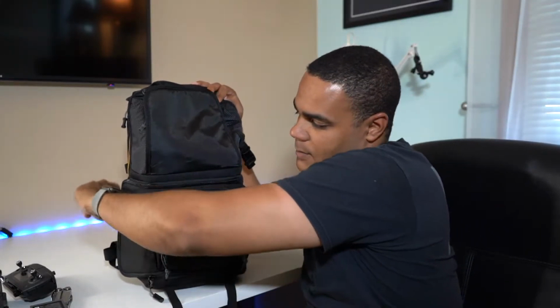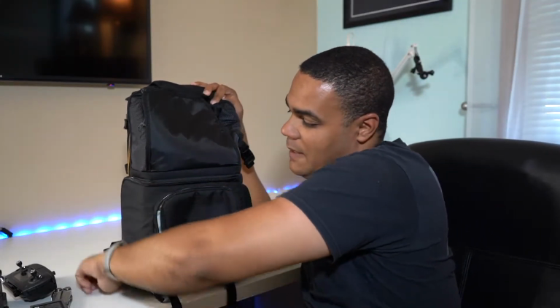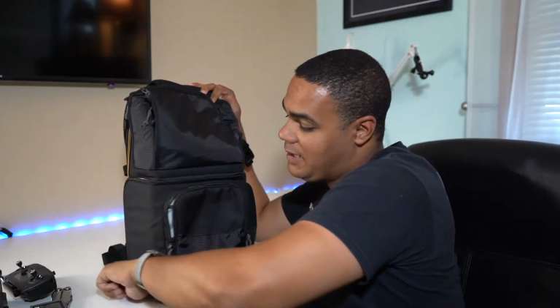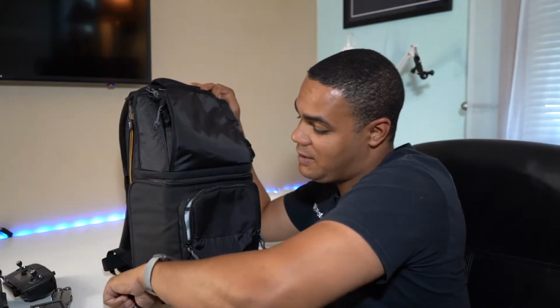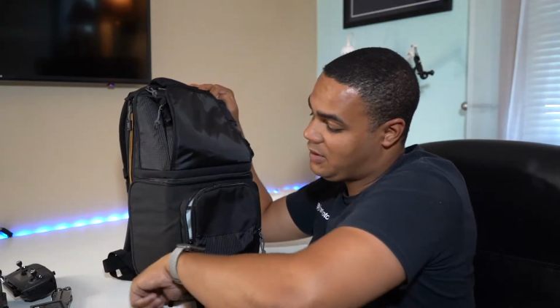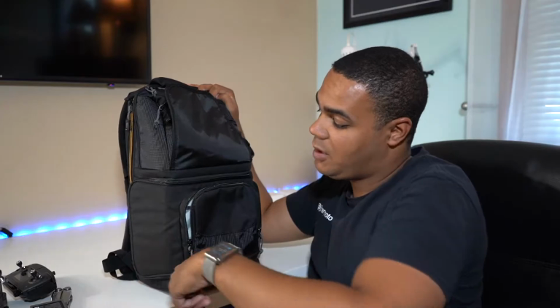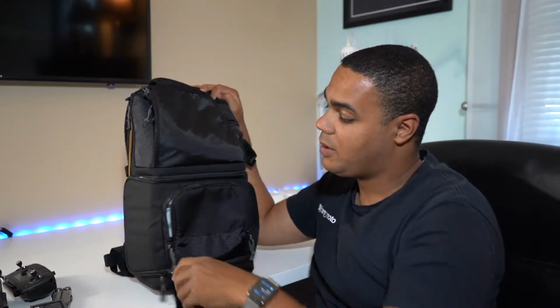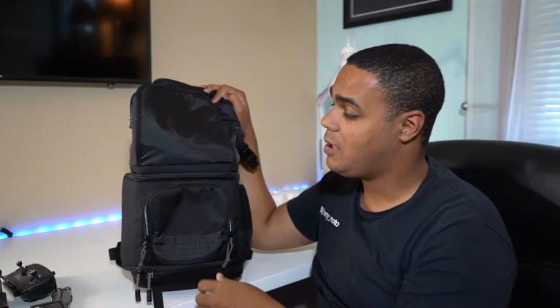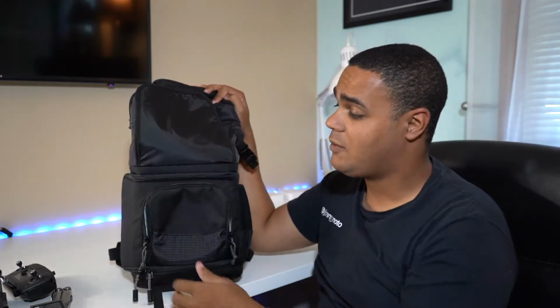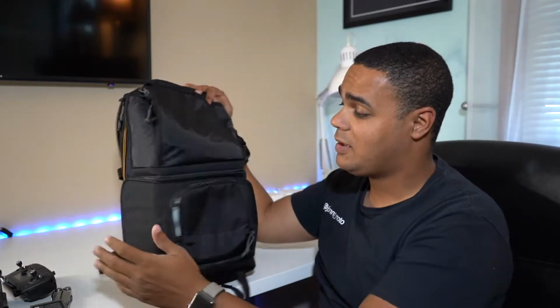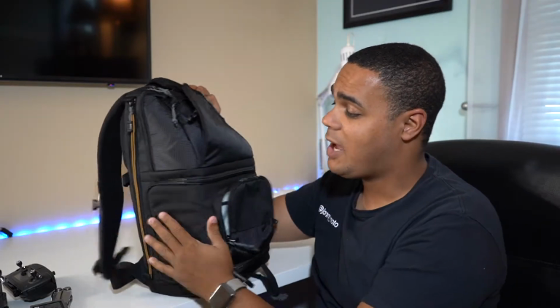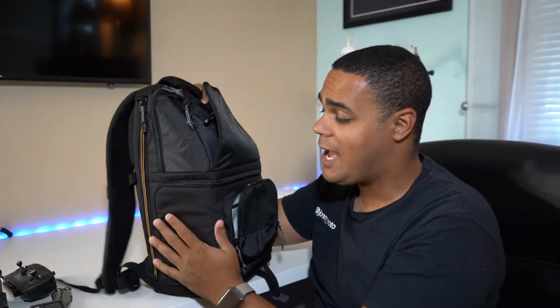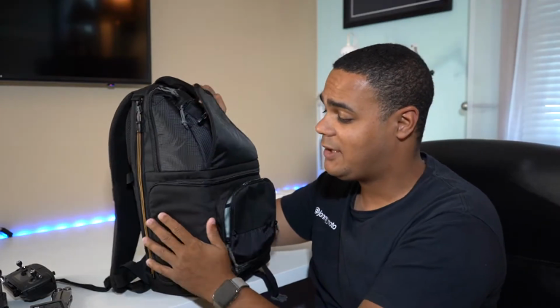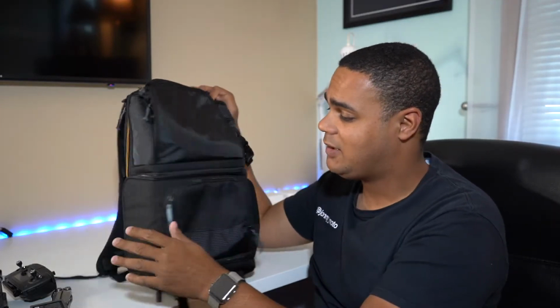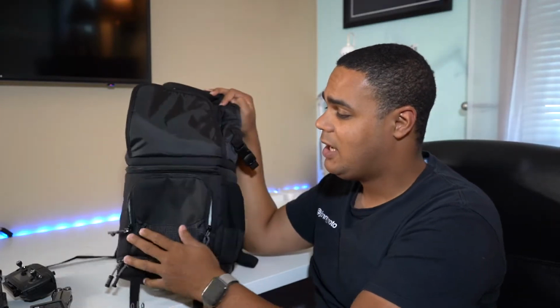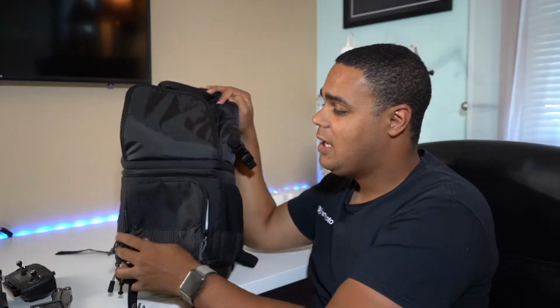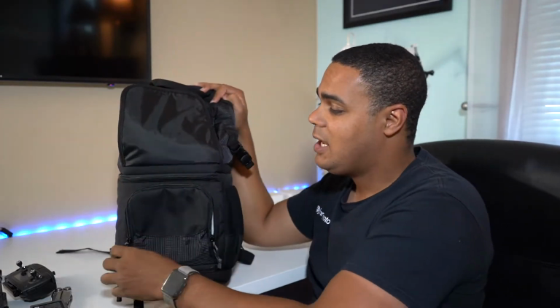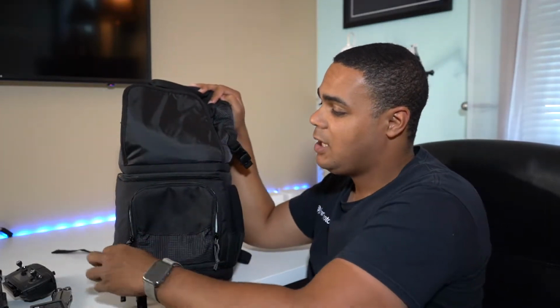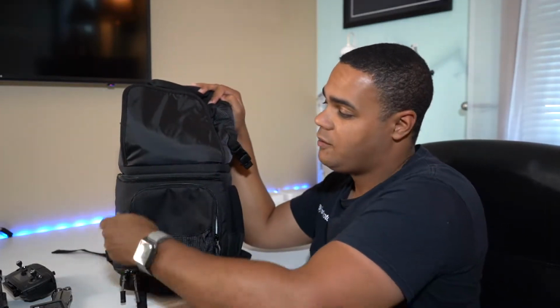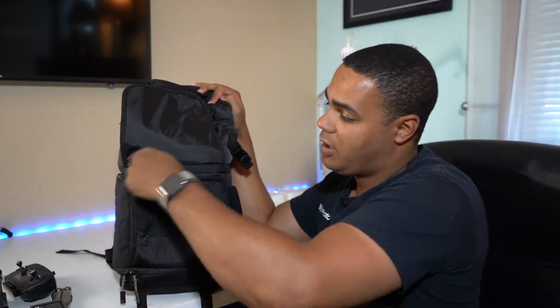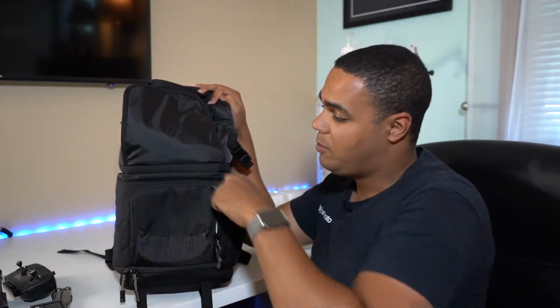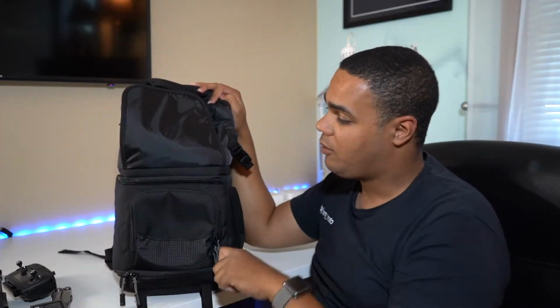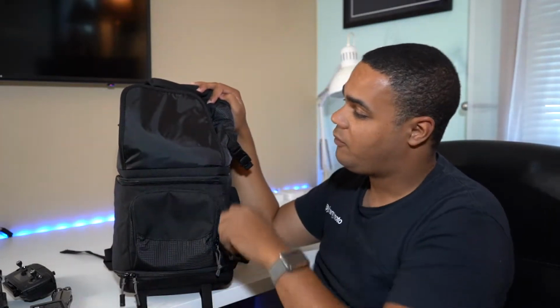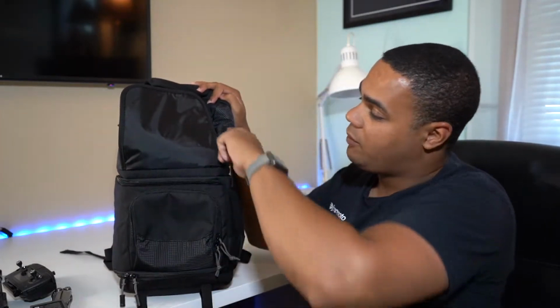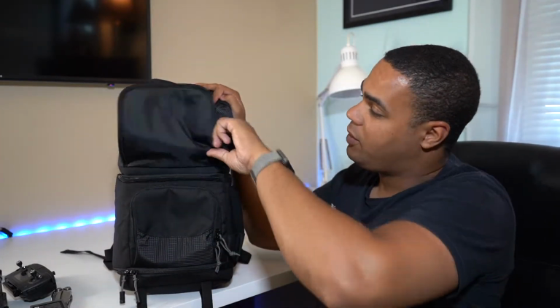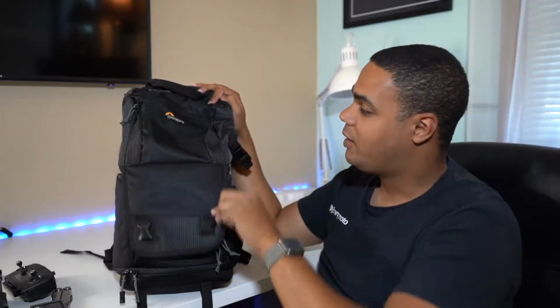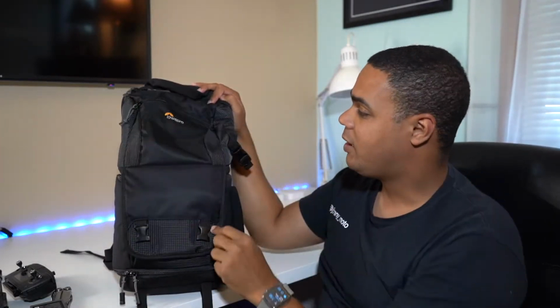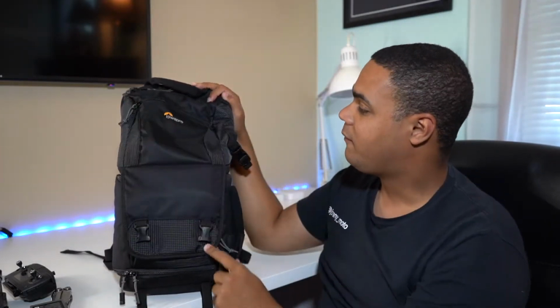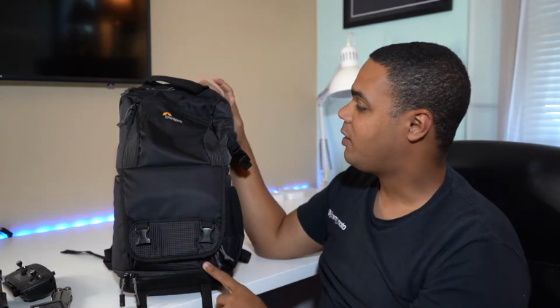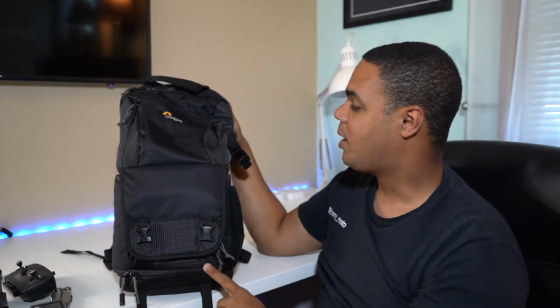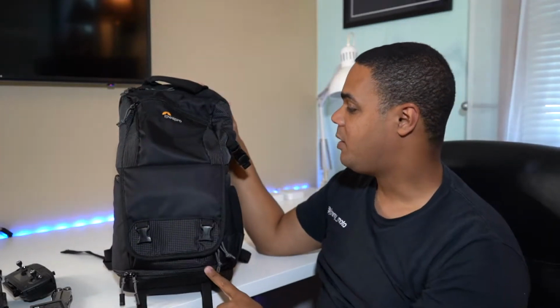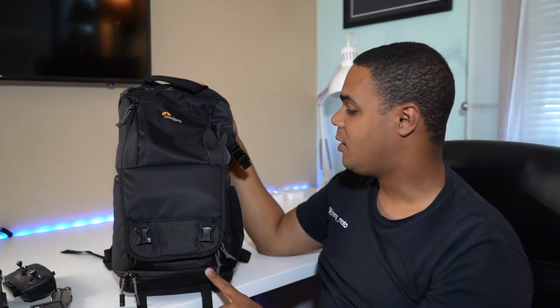And that's all you really need — you've got the side access and you've got a hidden front compartment here.